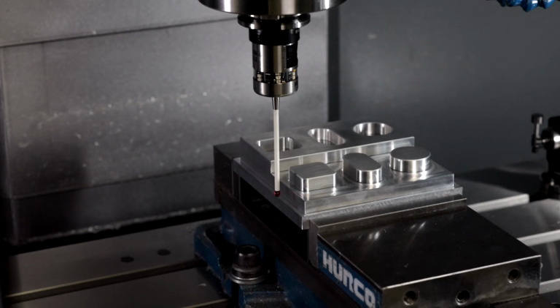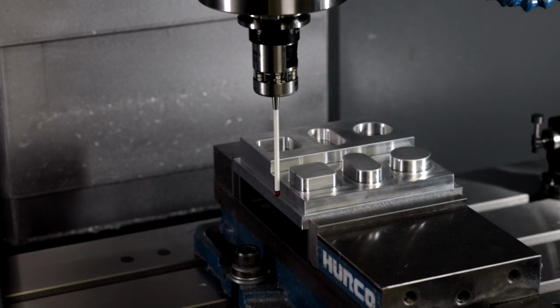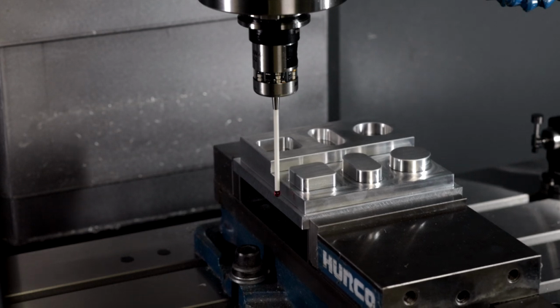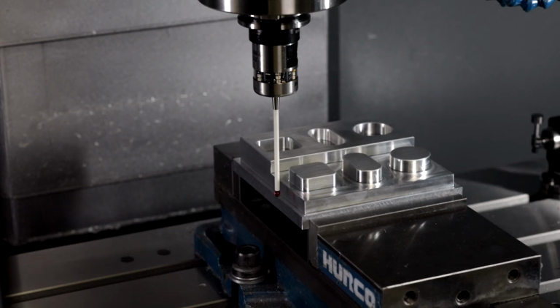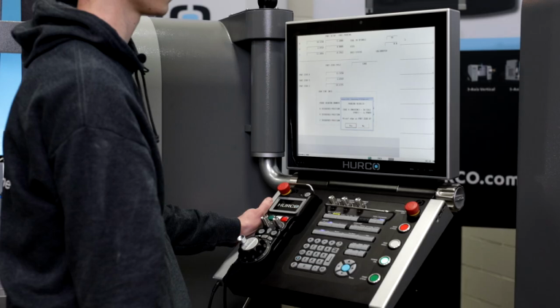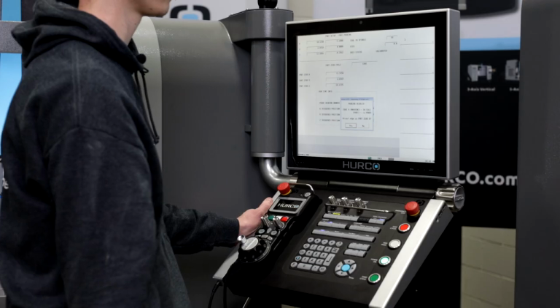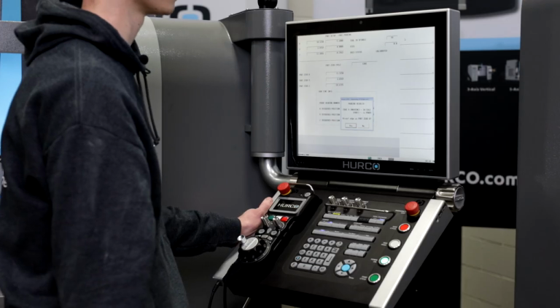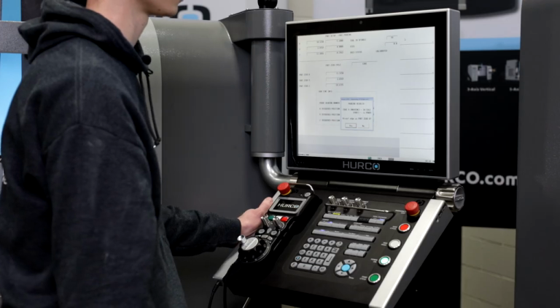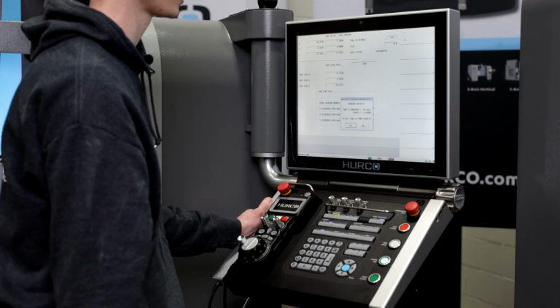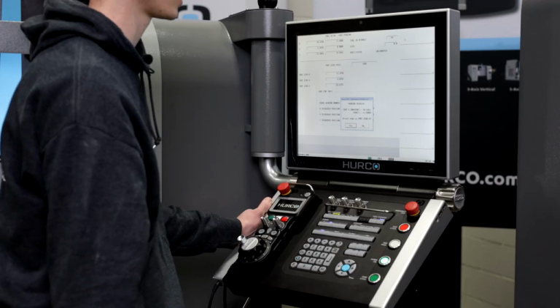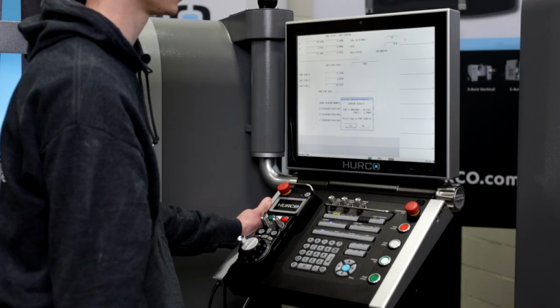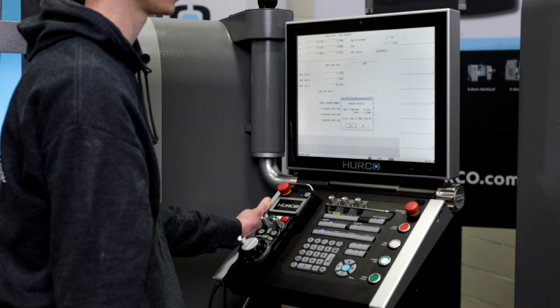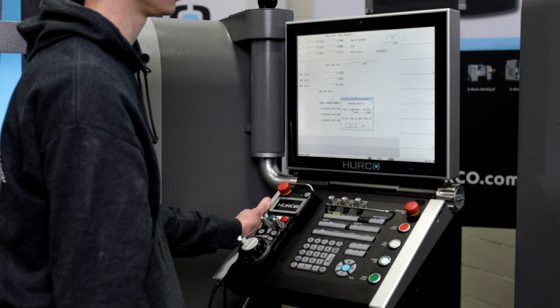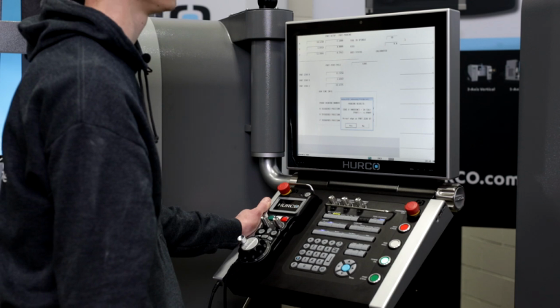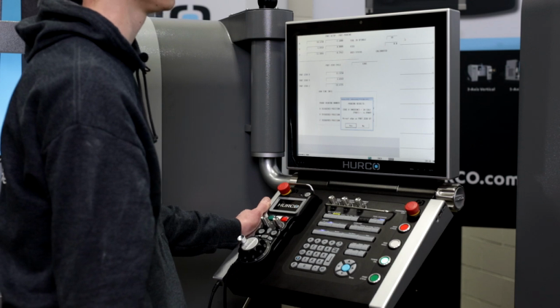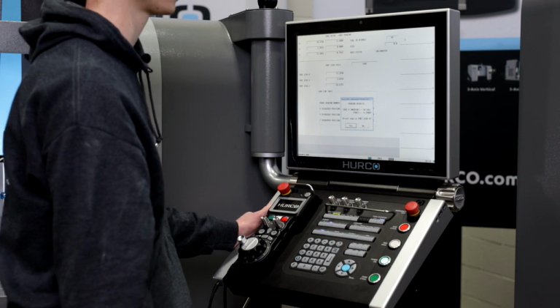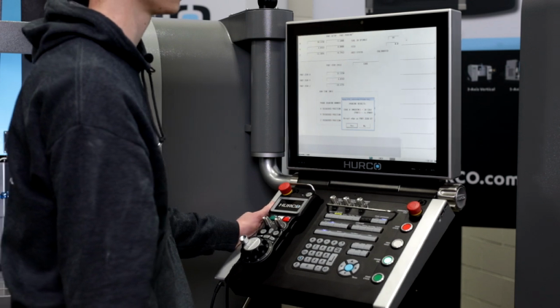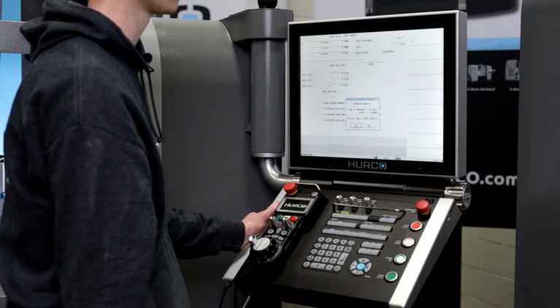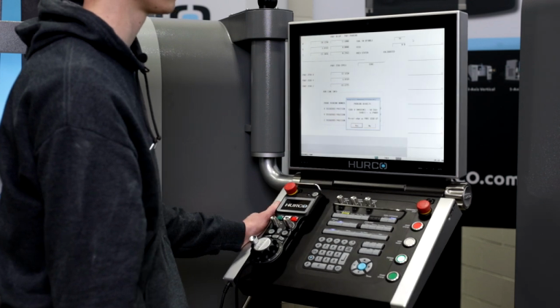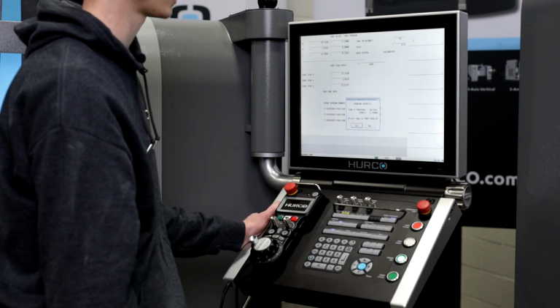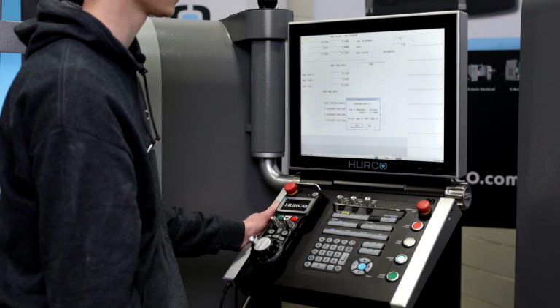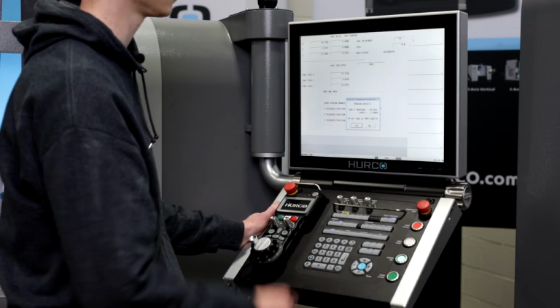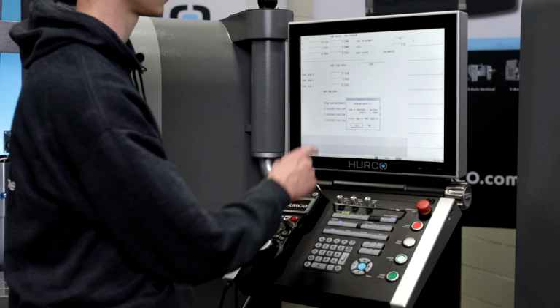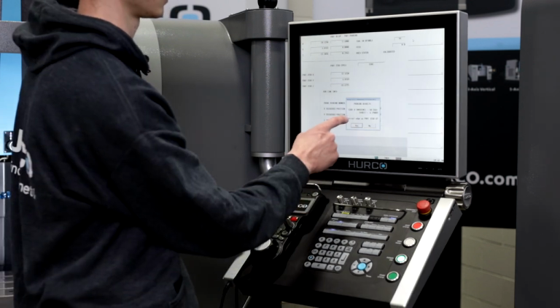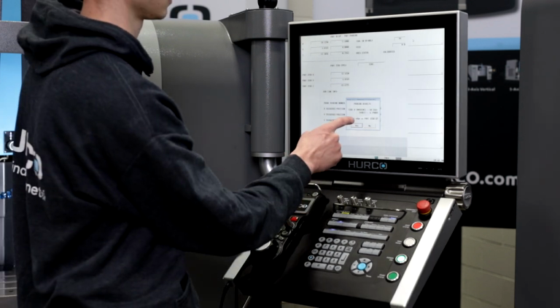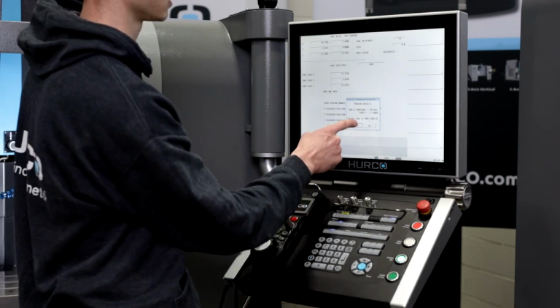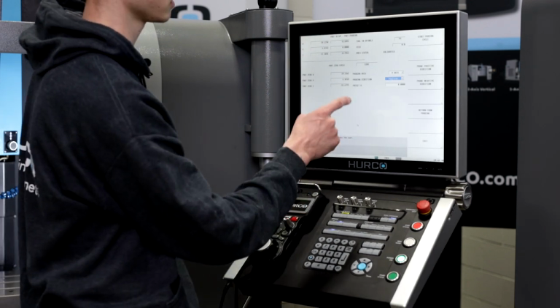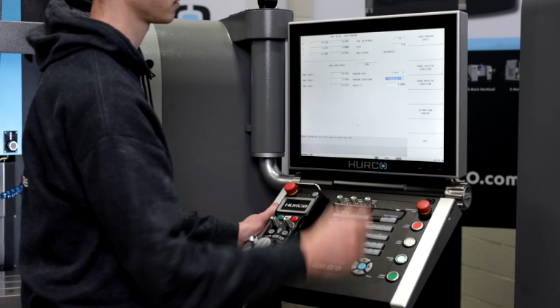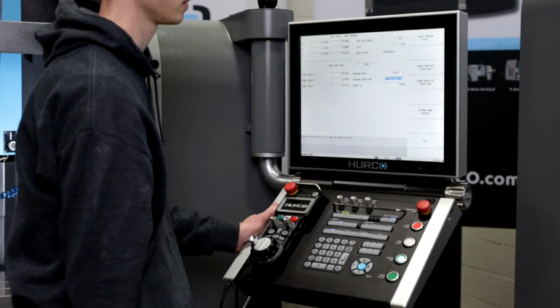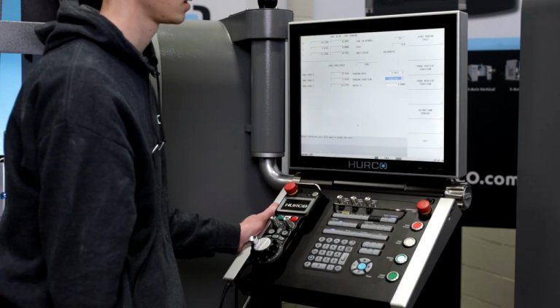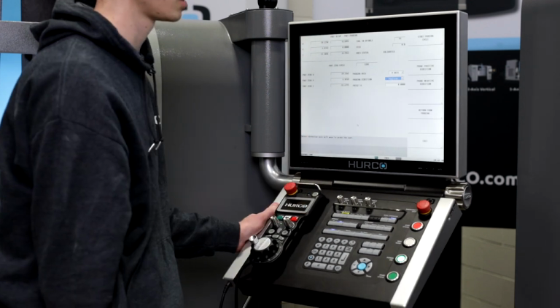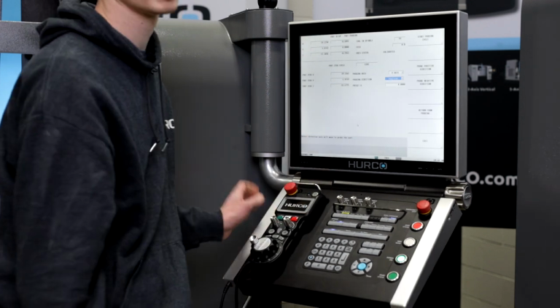The control asks me if I want to store that edge as my new part zero for that axis. I select yes, and I'm done.